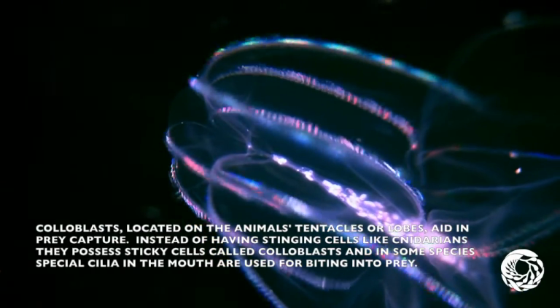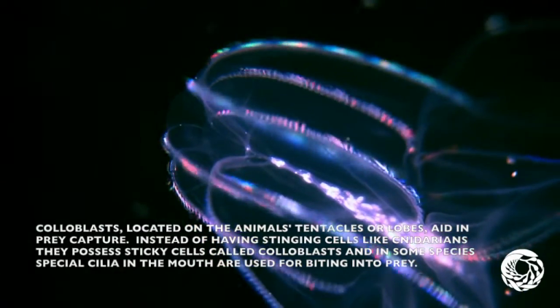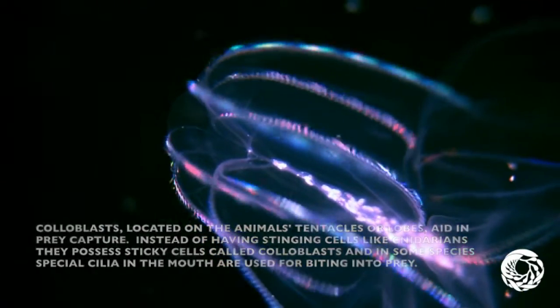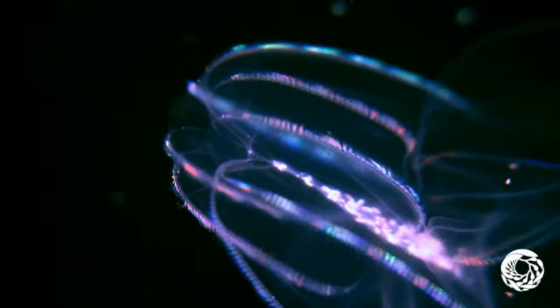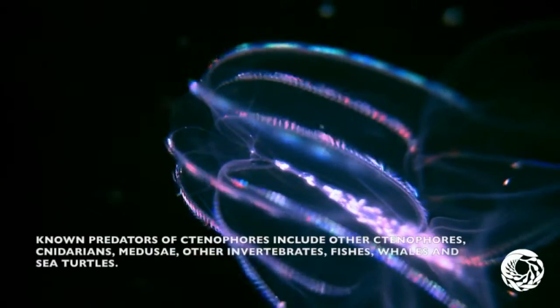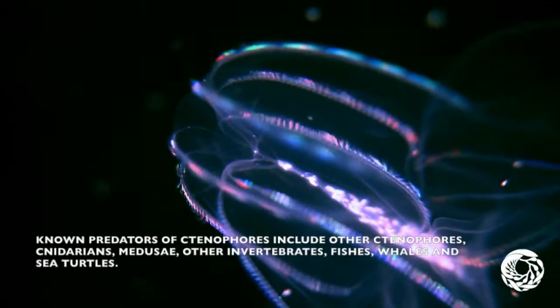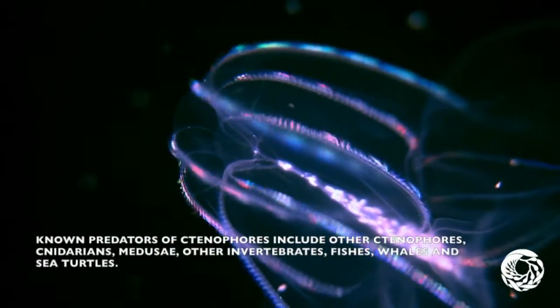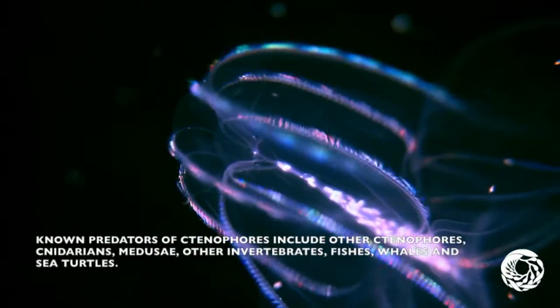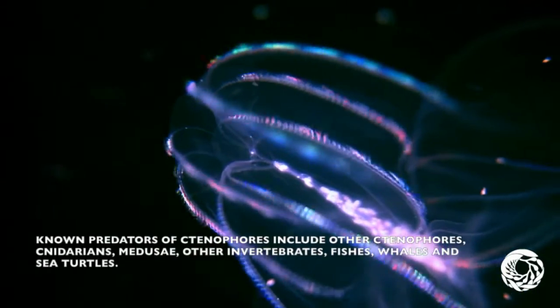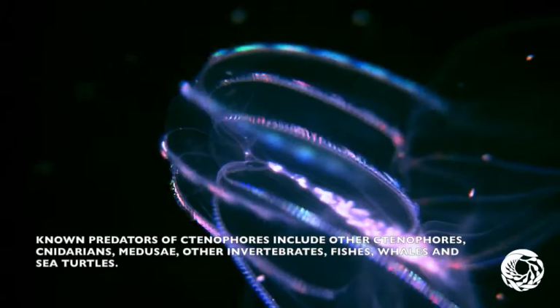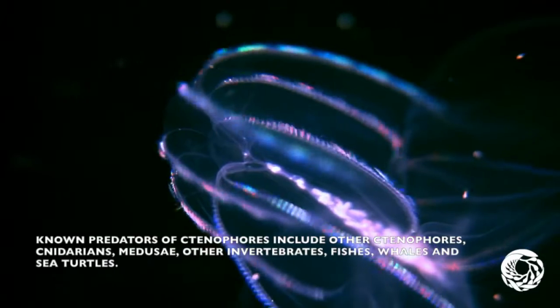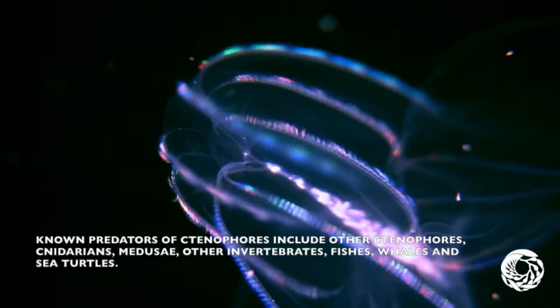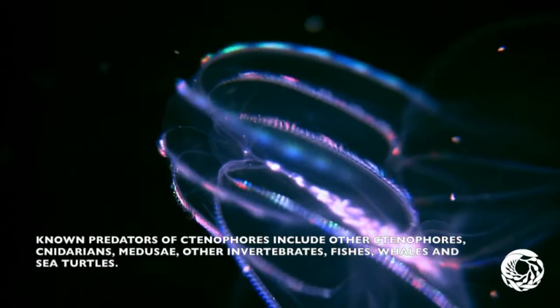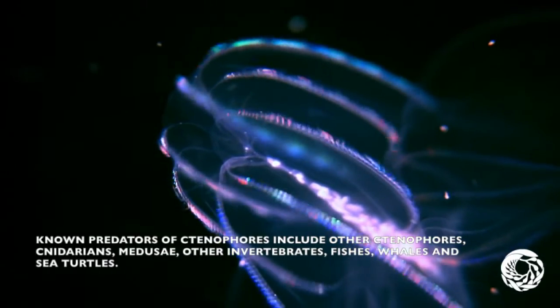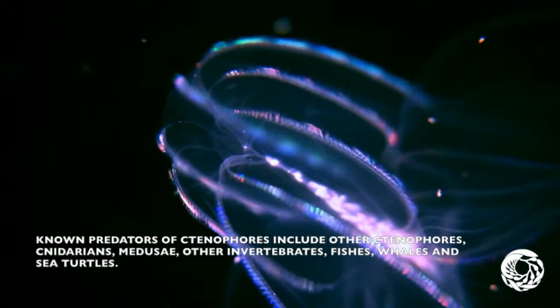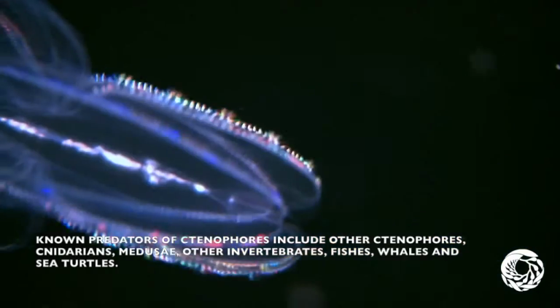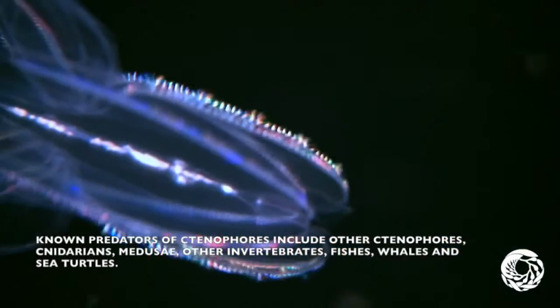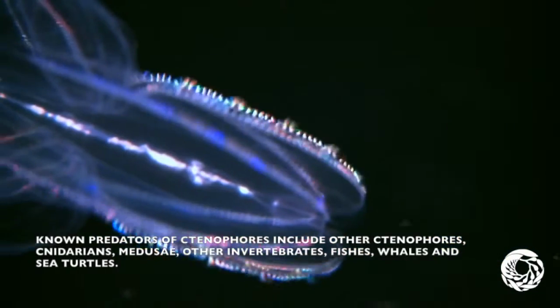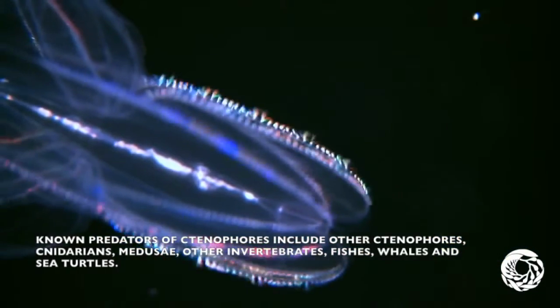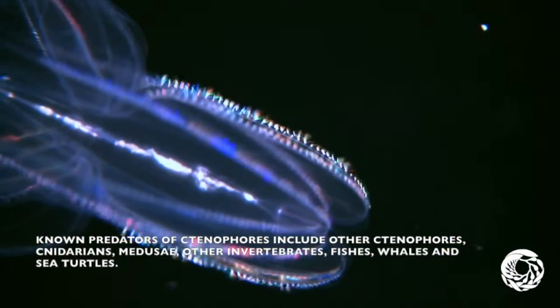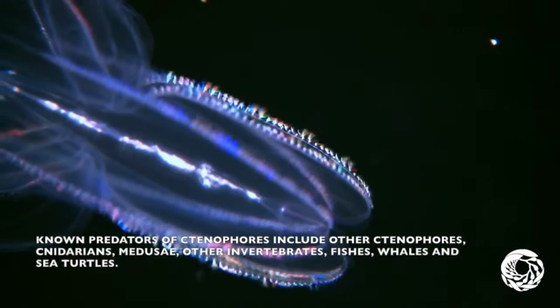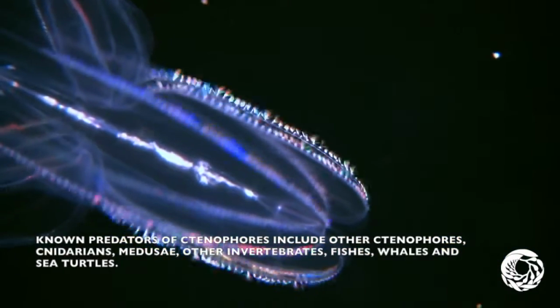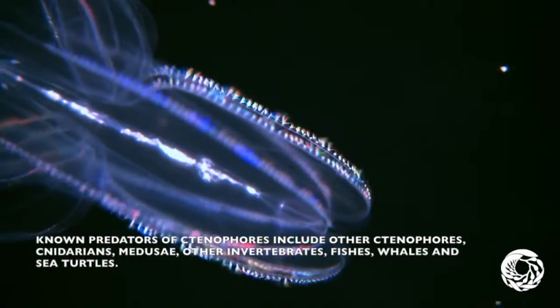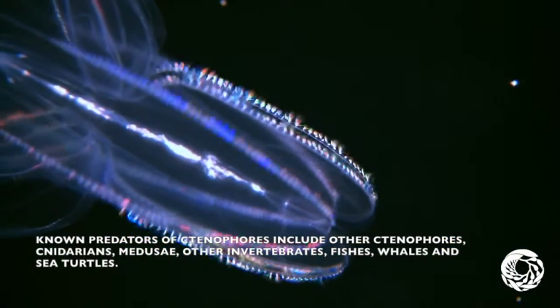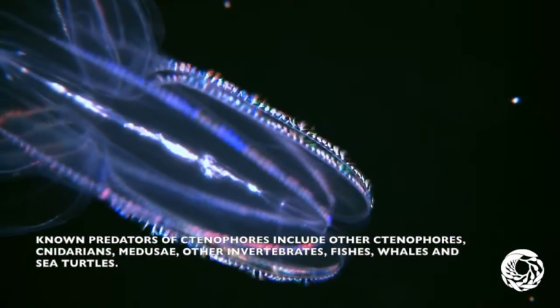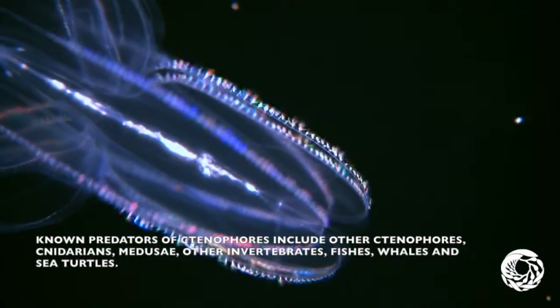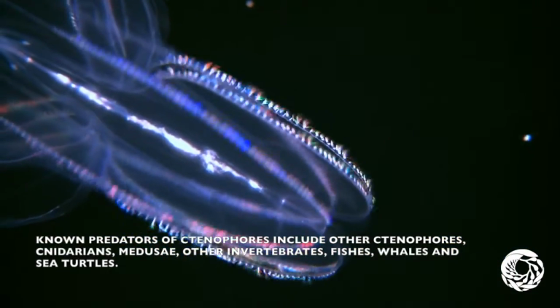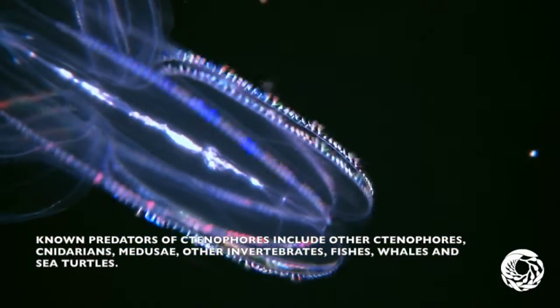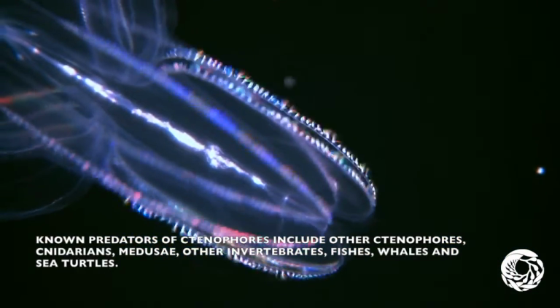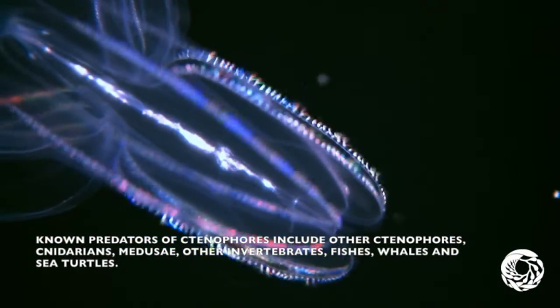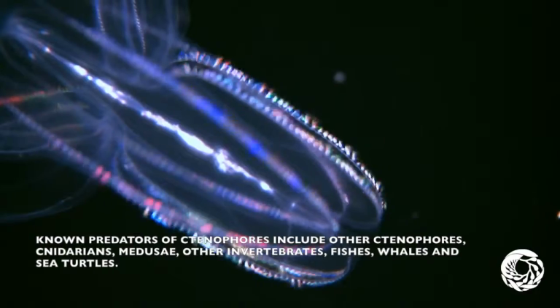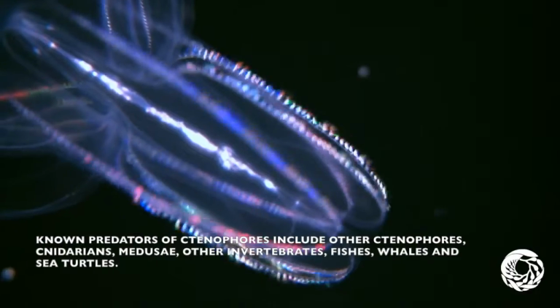The known predators of ctenophoras include other ctenophoras, cnidarians, medusa, other invertebrates, fishes, whales, and sea turtles.